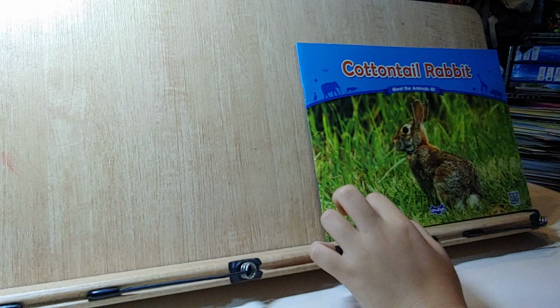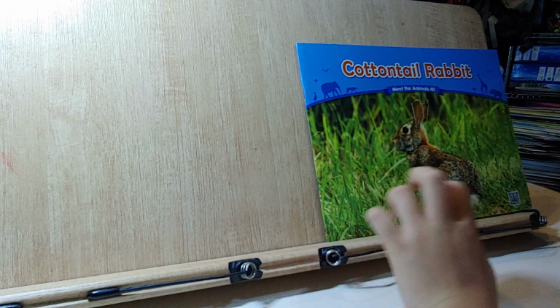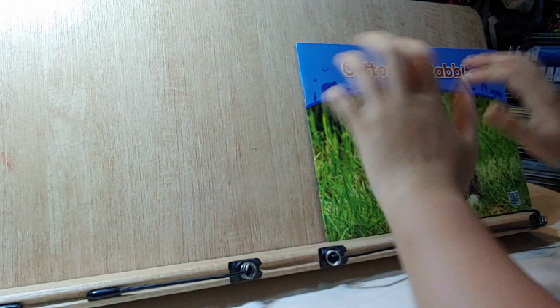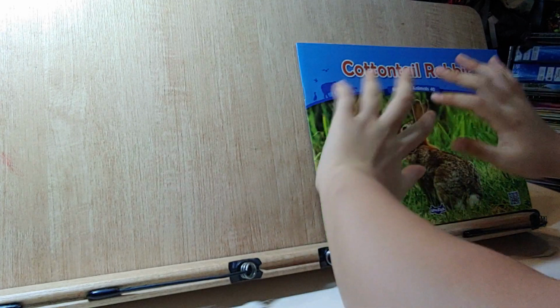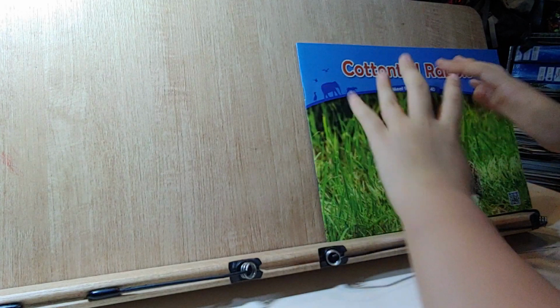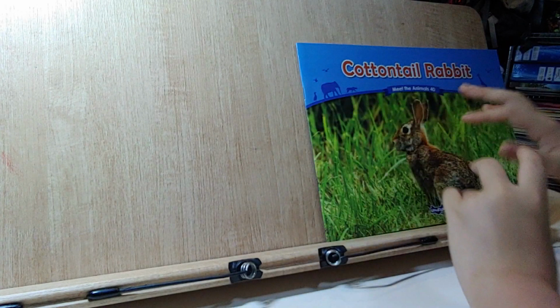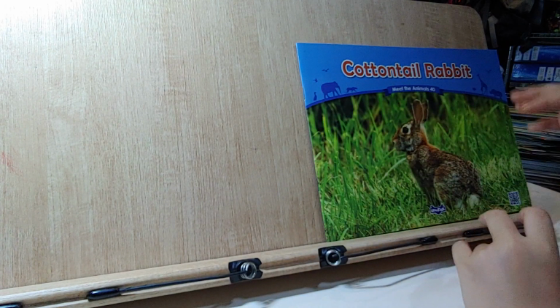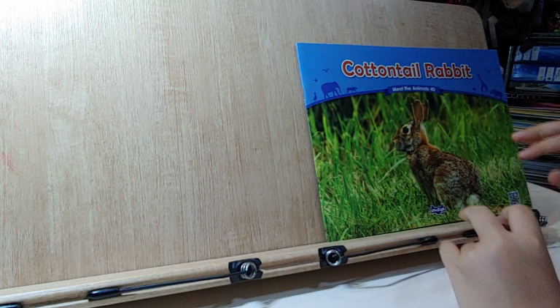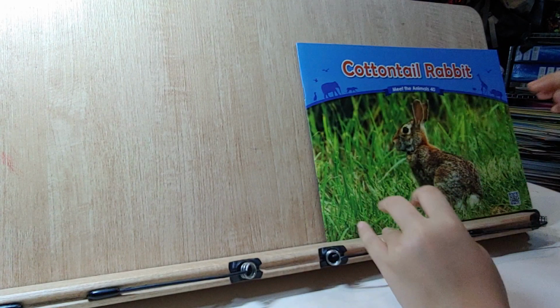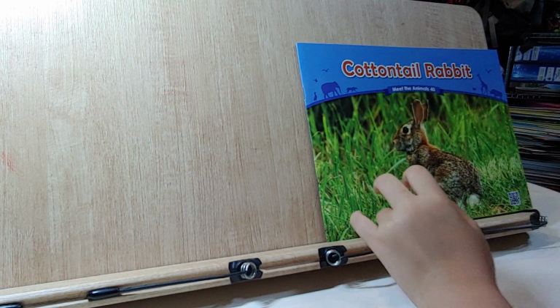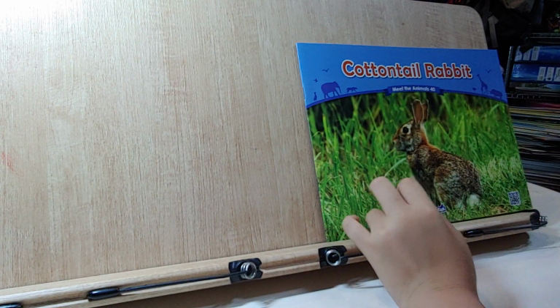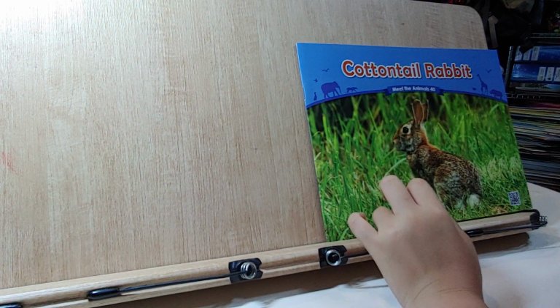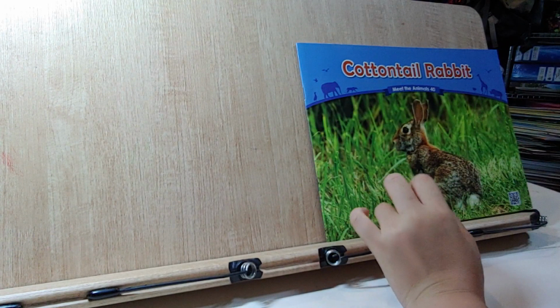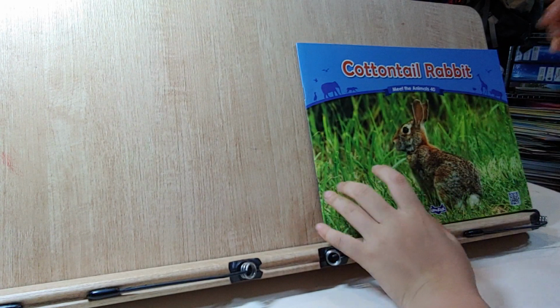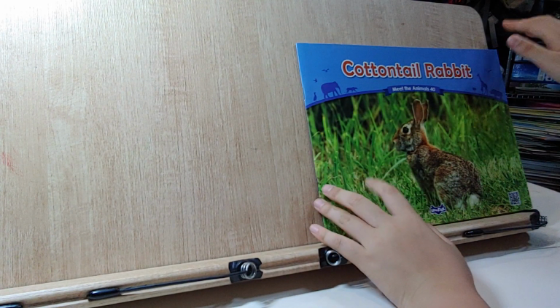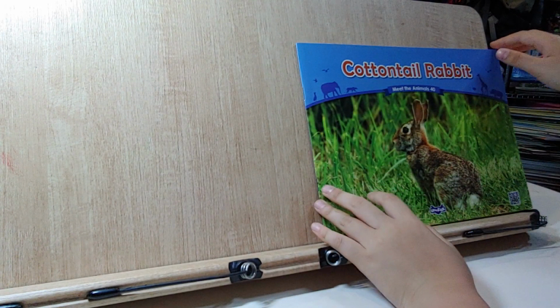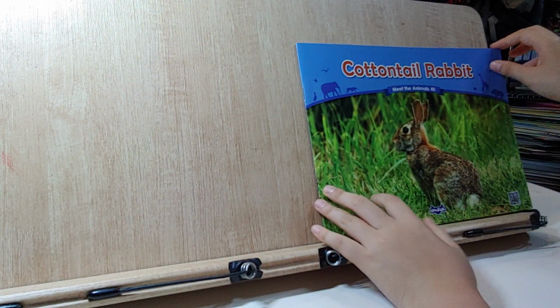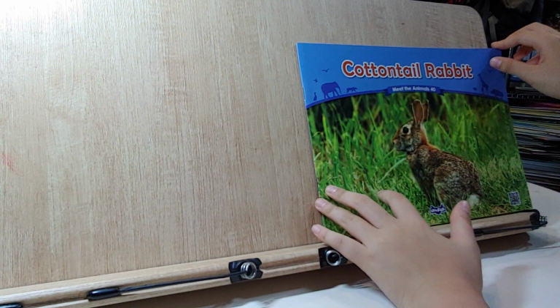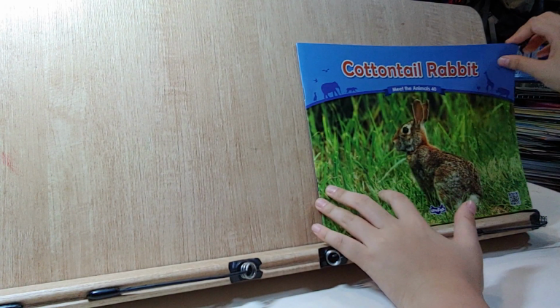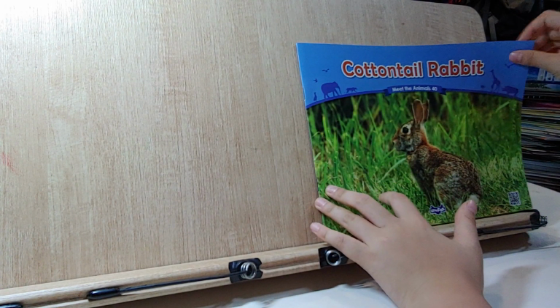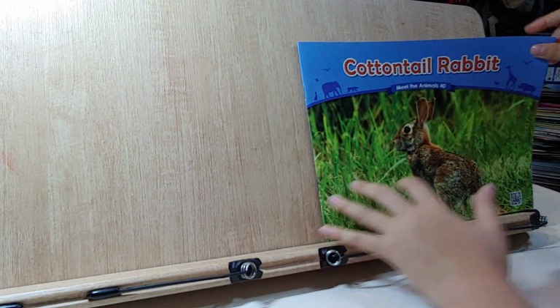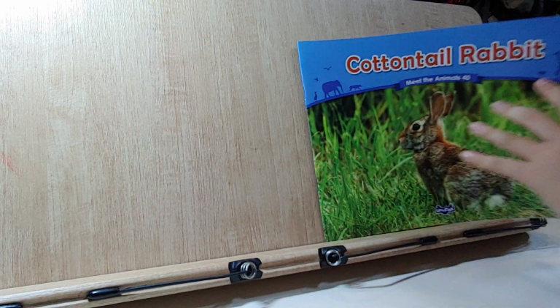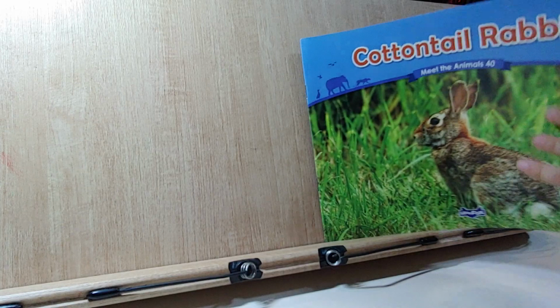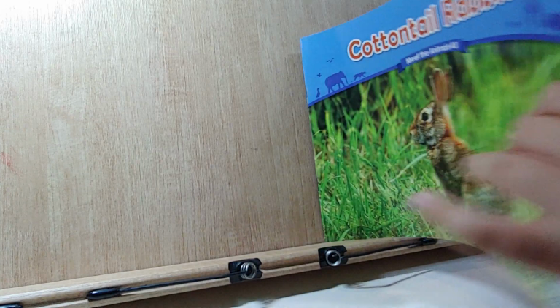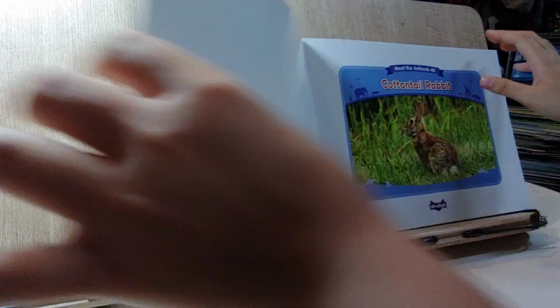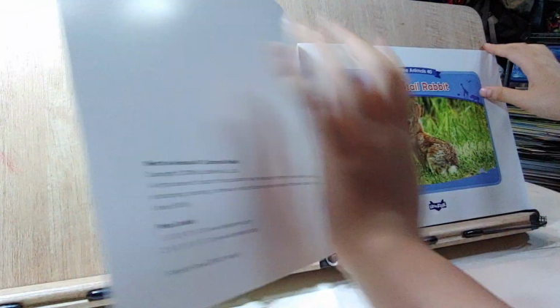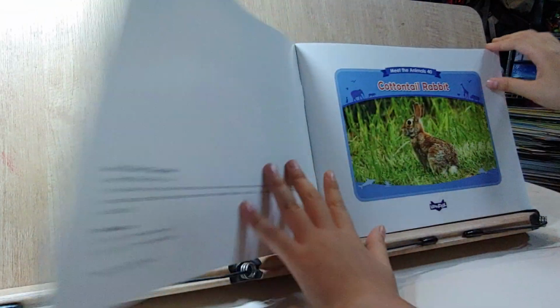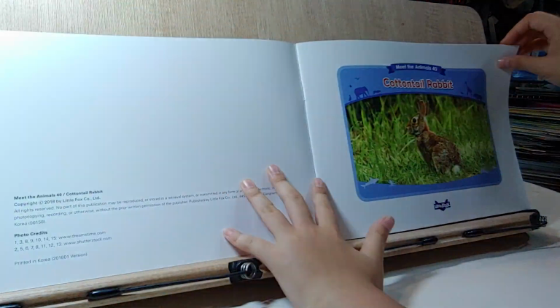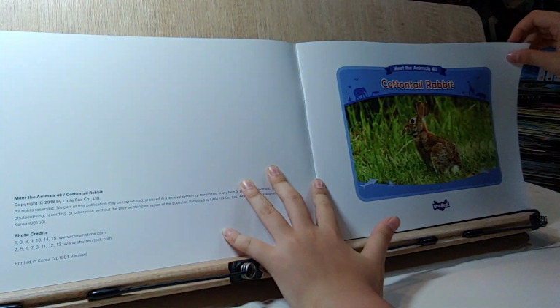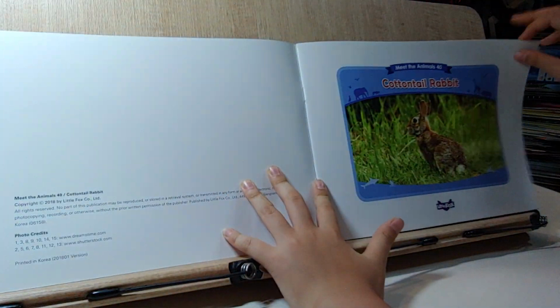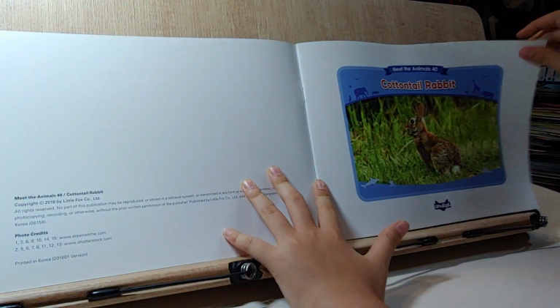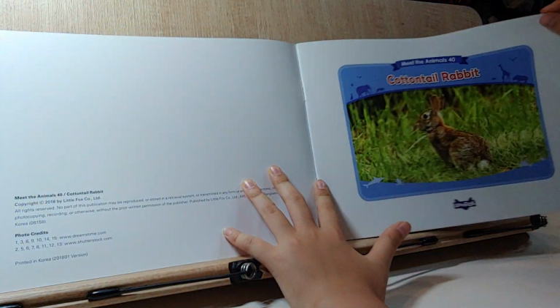Hello everyone. Today I'm going to read the story about Cotton Tail Rabbit.